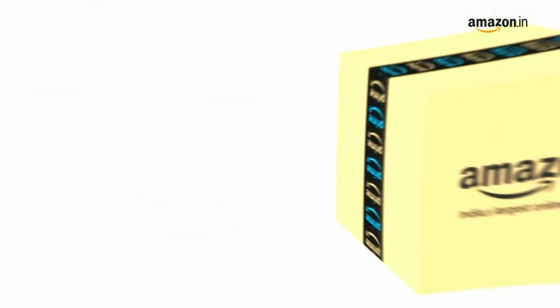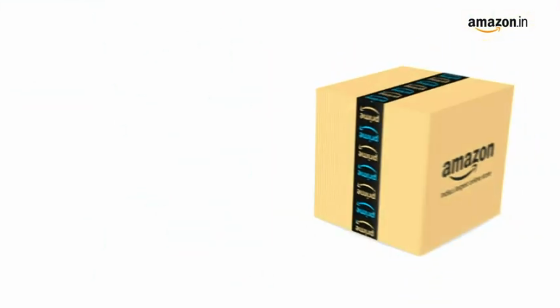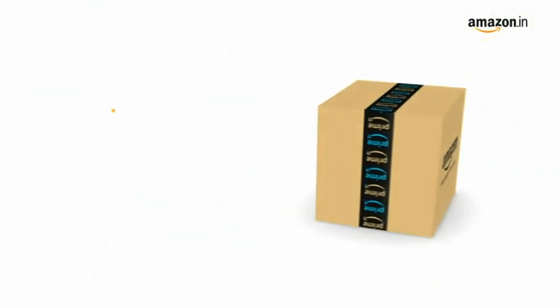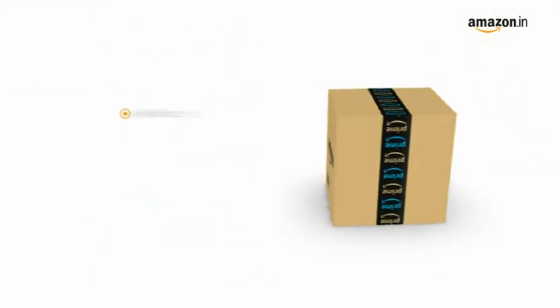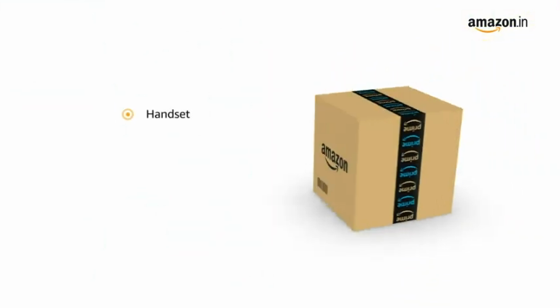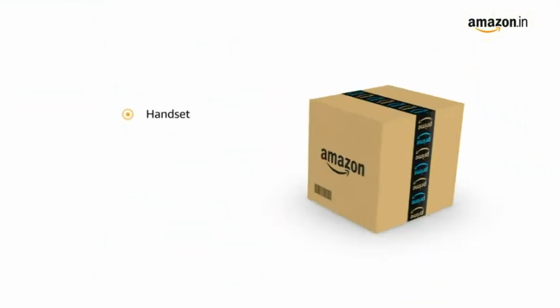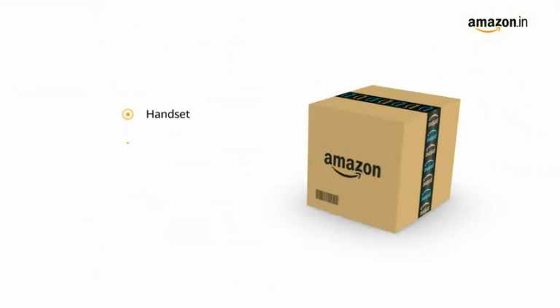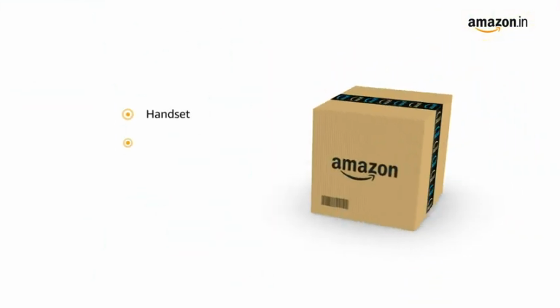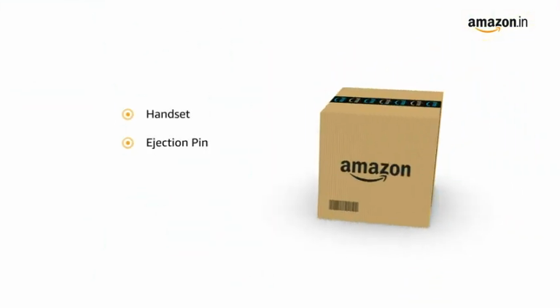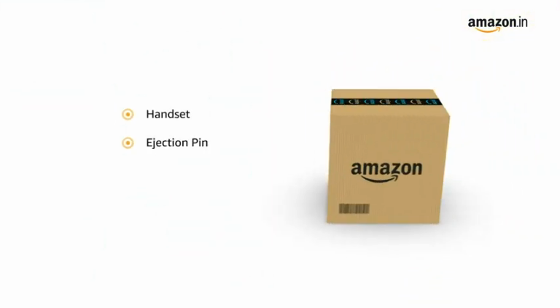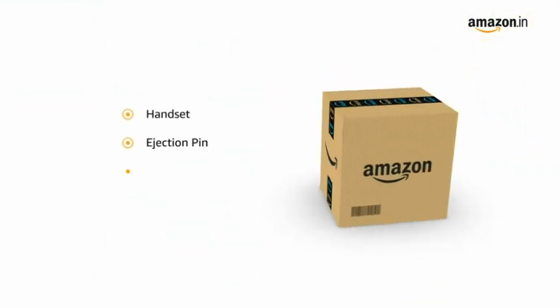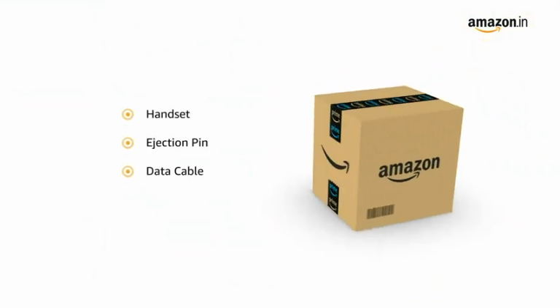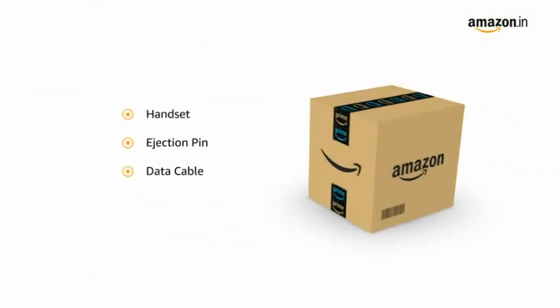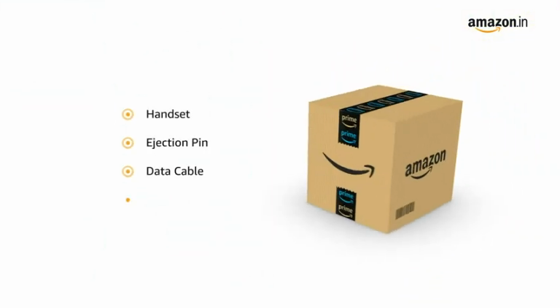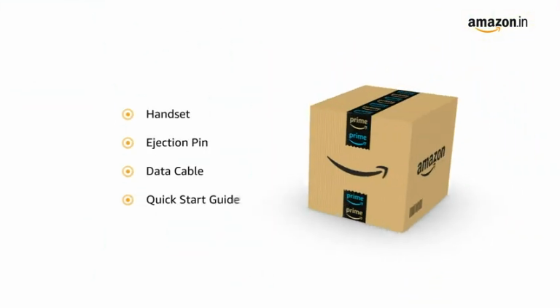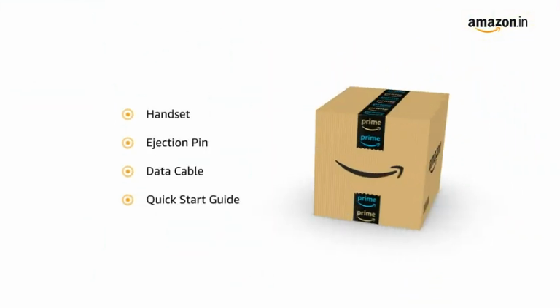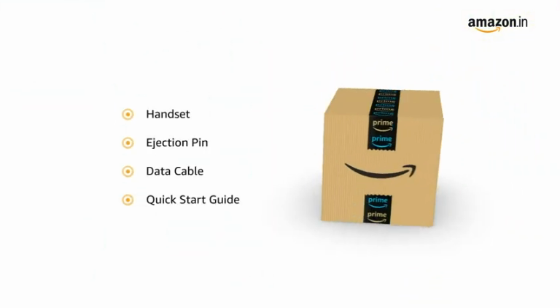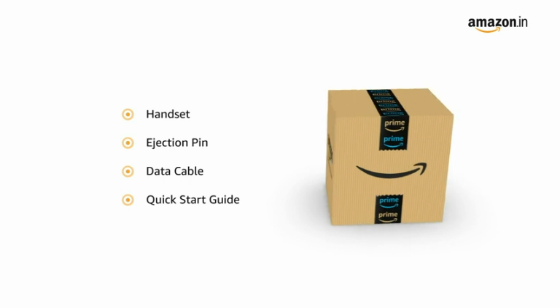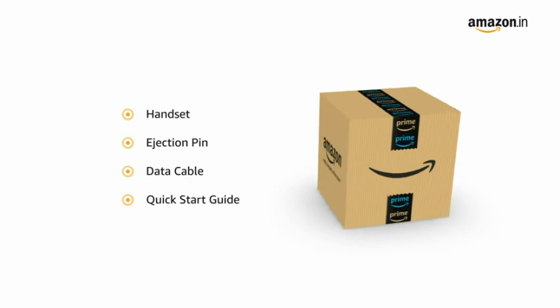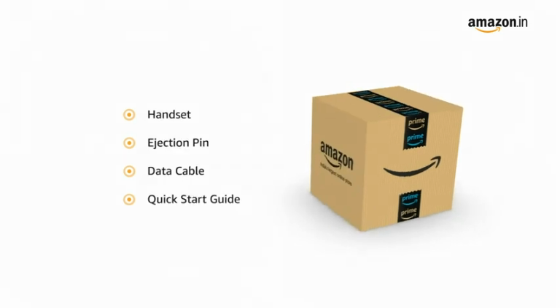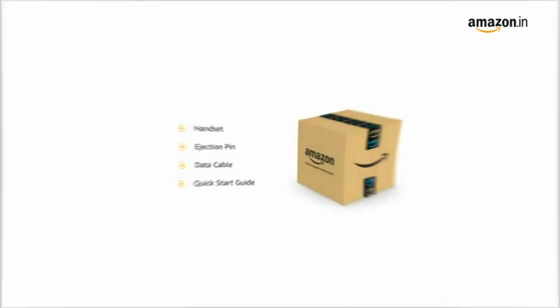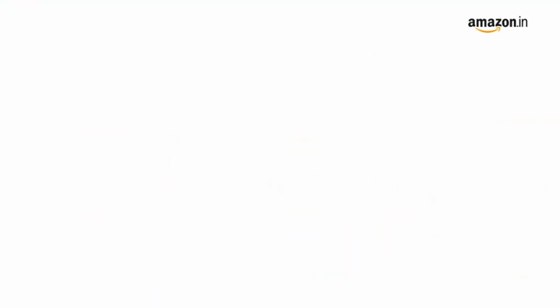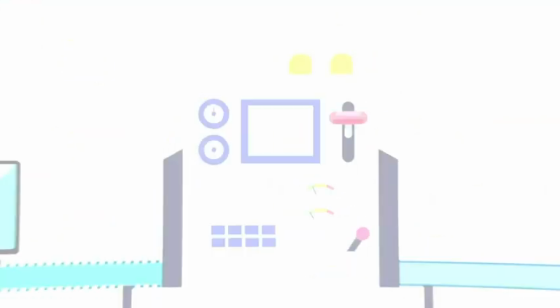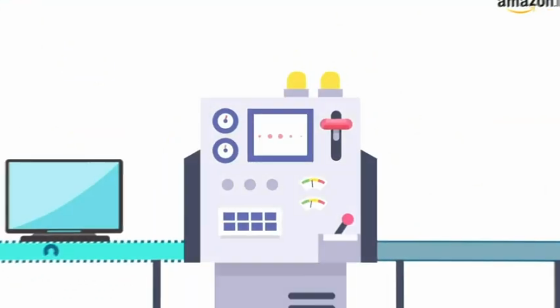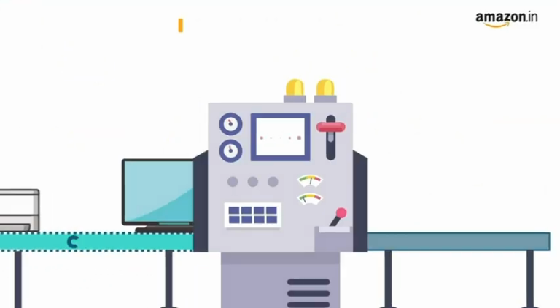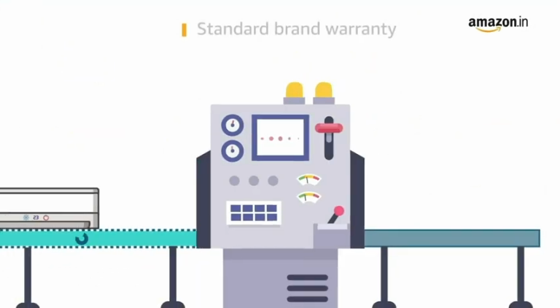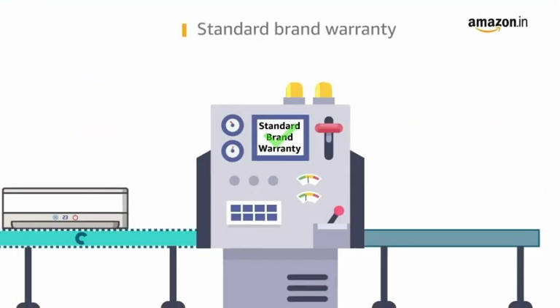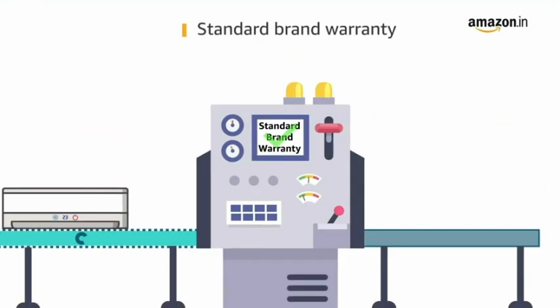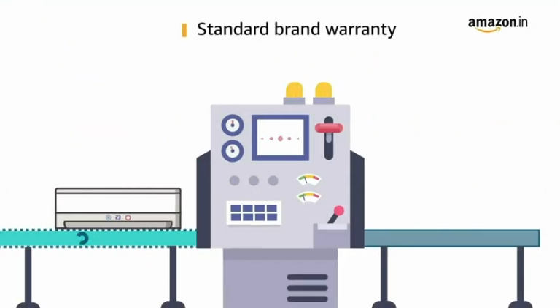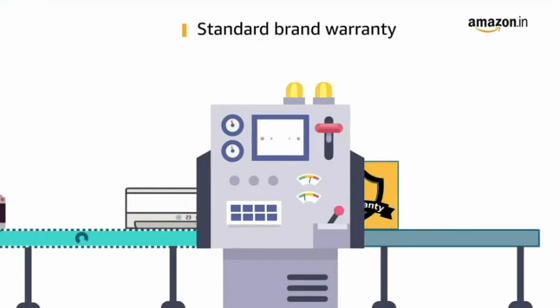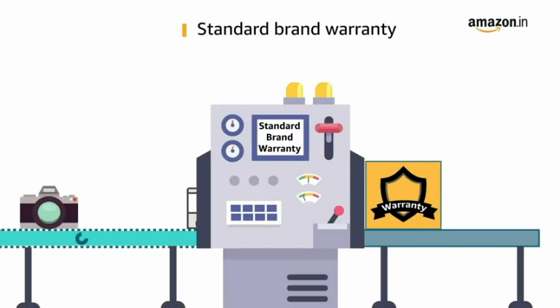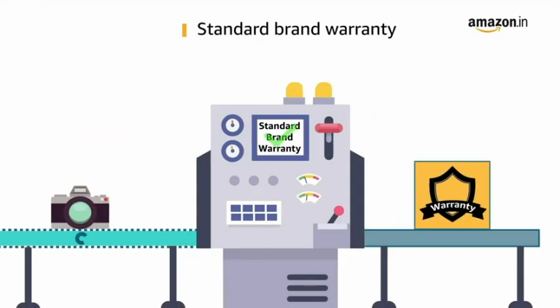The box includes the handset, ejection pin, data cable, and quick start guide. This product comes with a standard brand warranty.